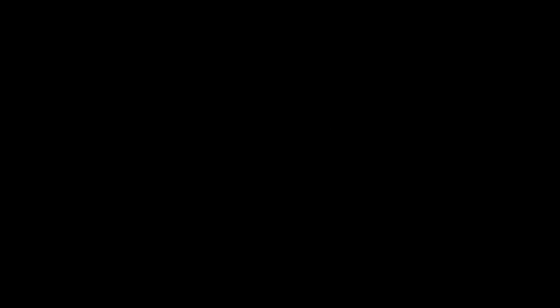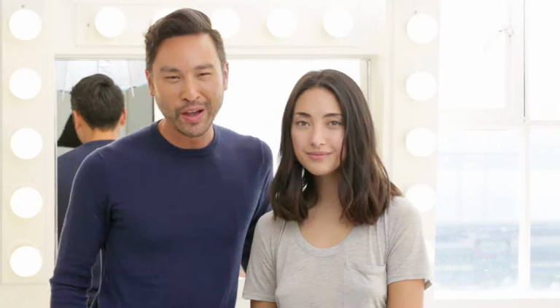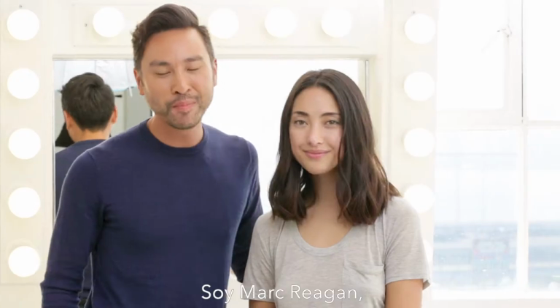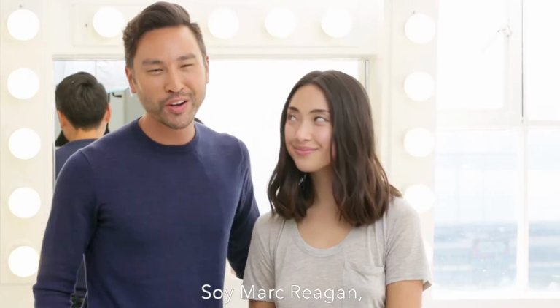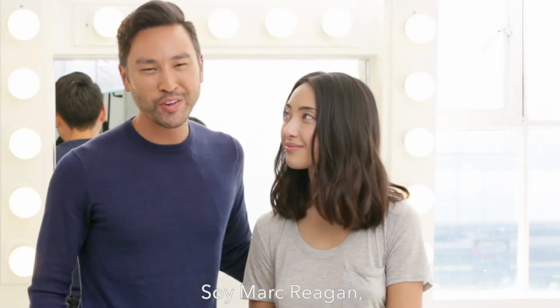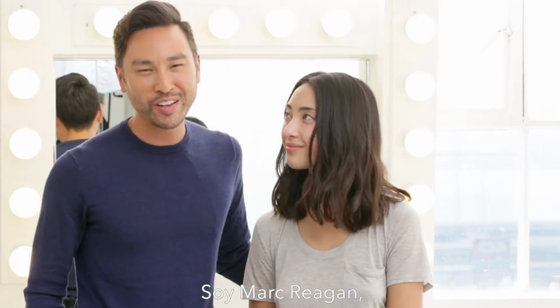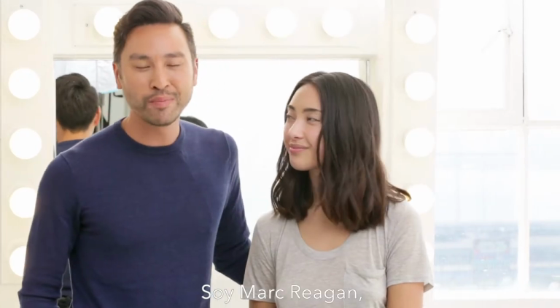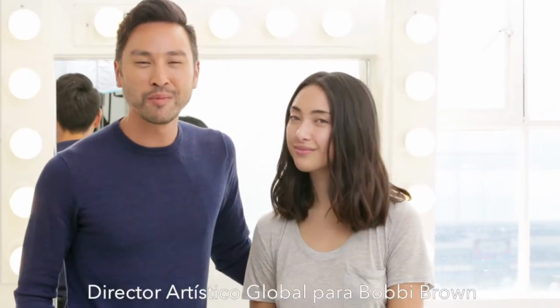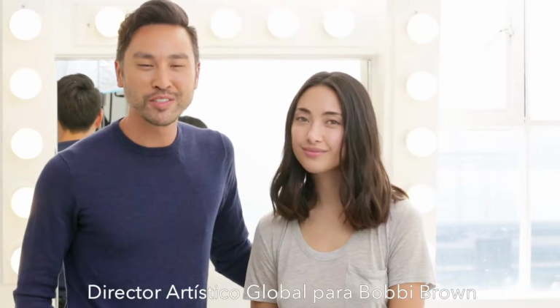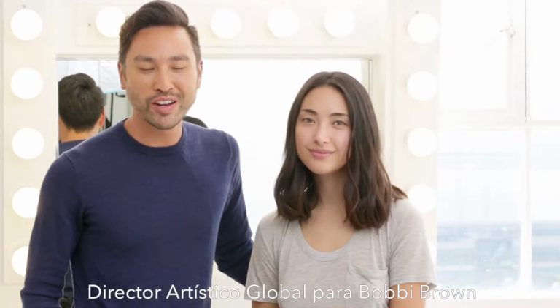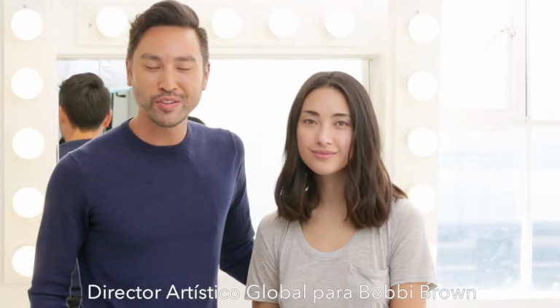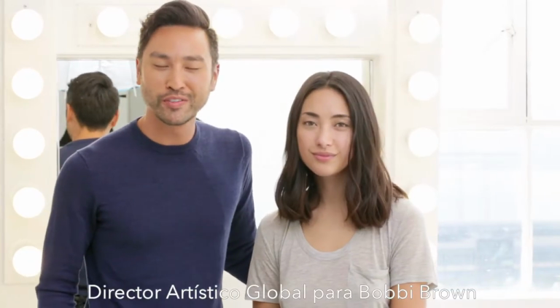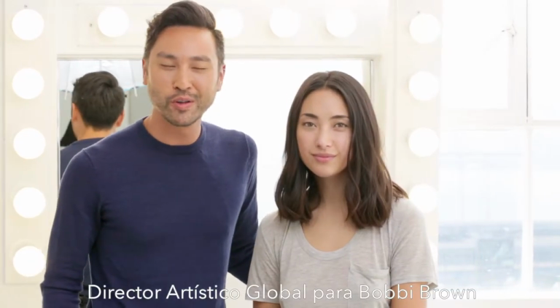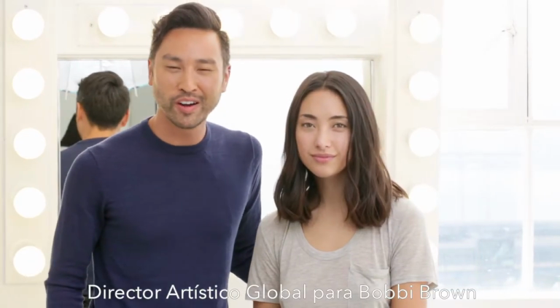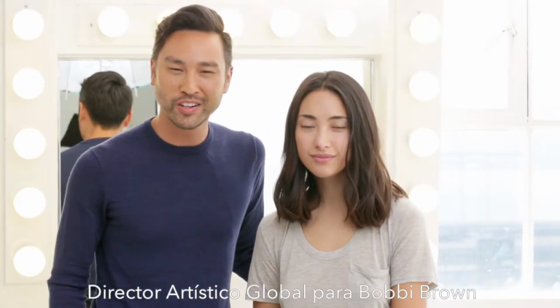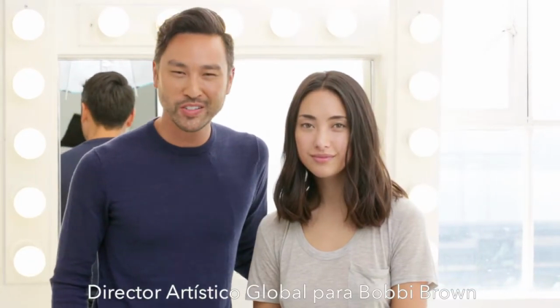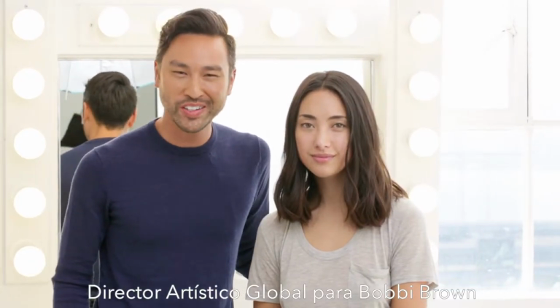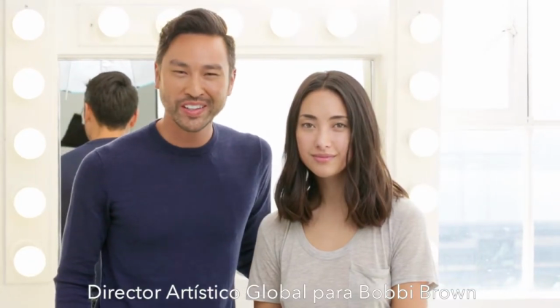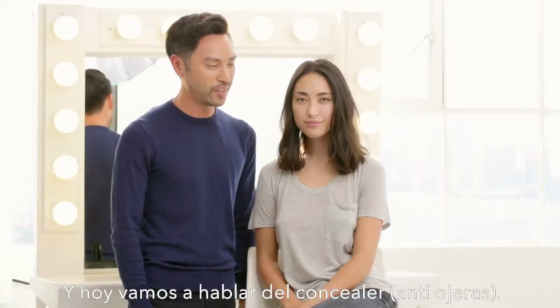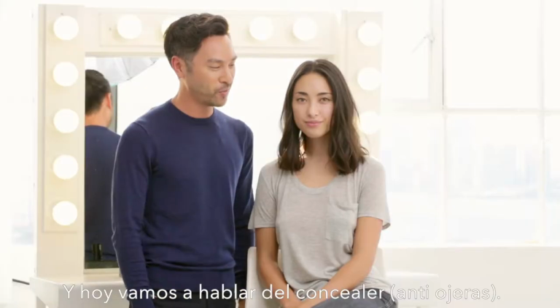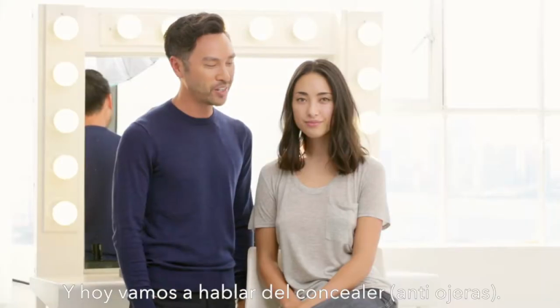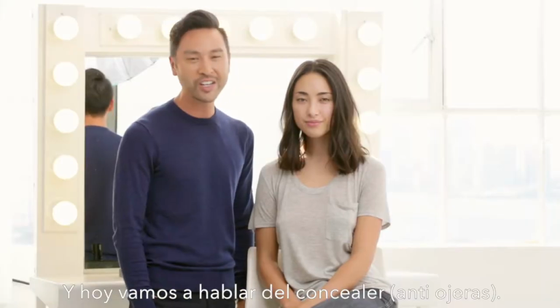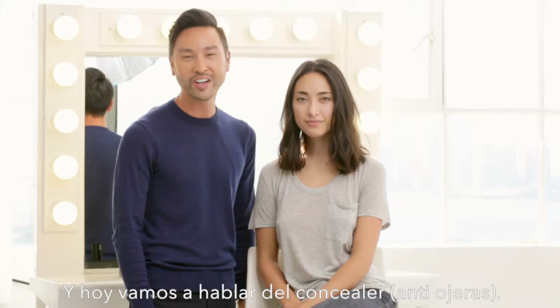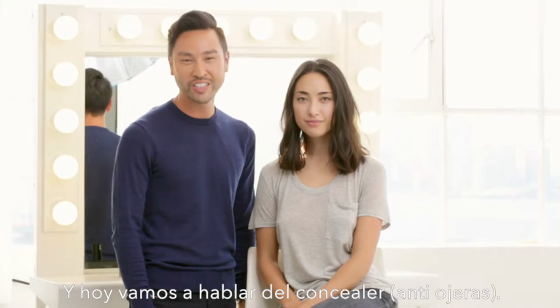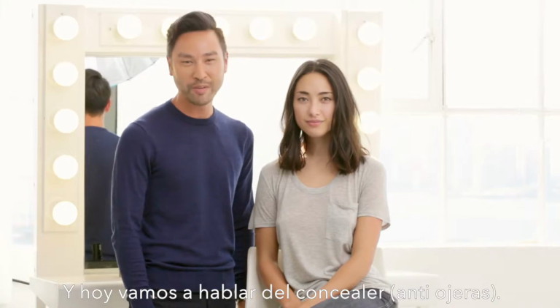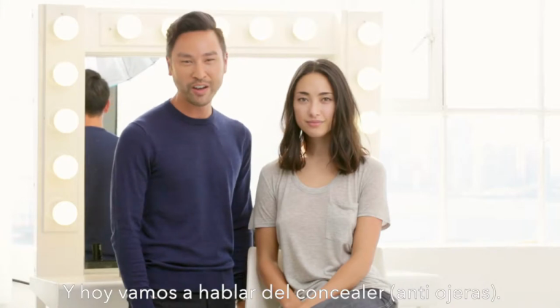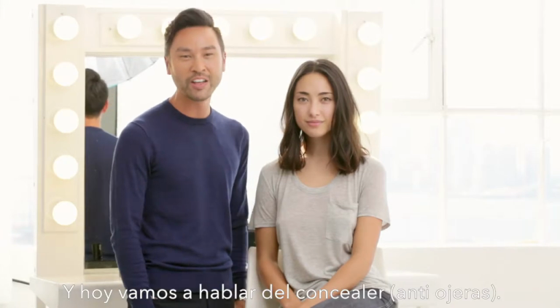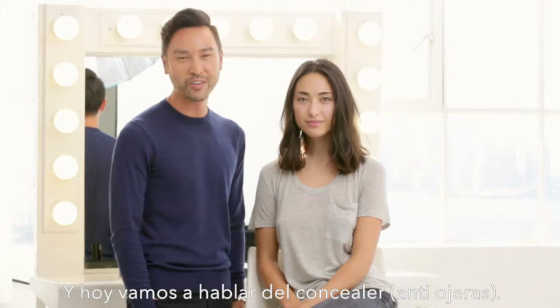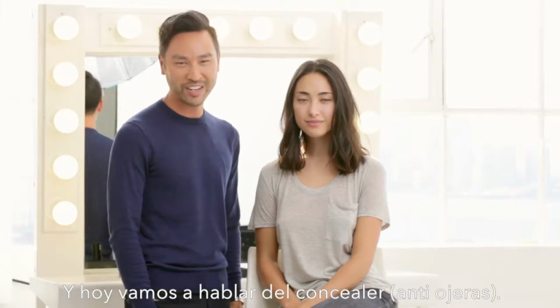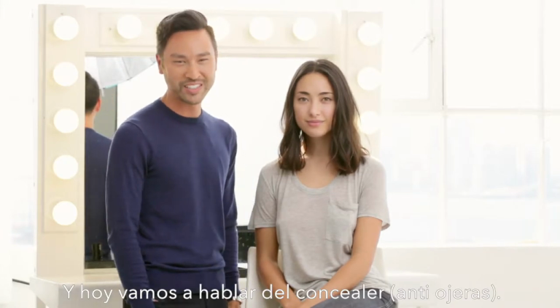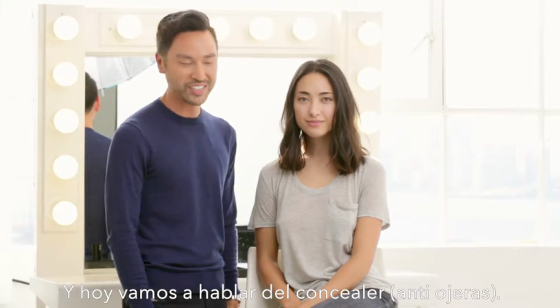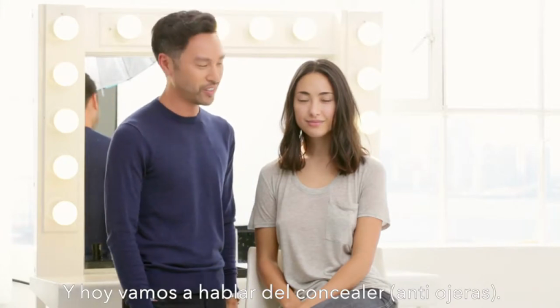I'm Mark Regan, Bobbi's Director of Global Artistry, and we're gonna talk today about under eye concealer.